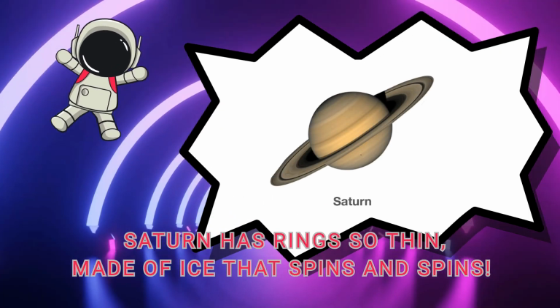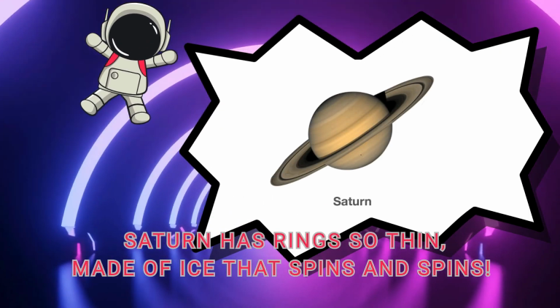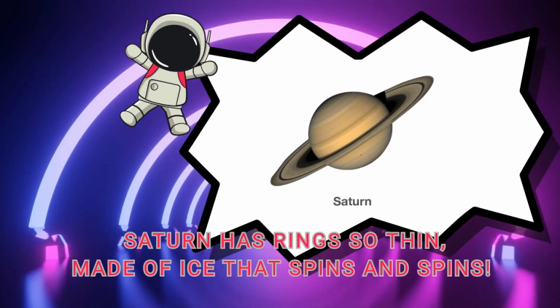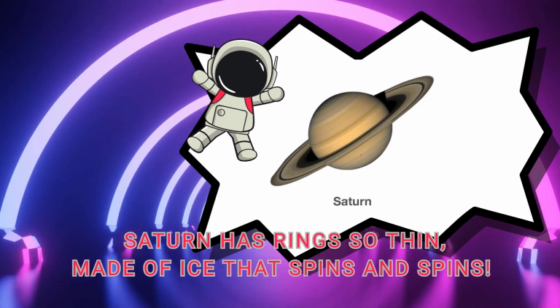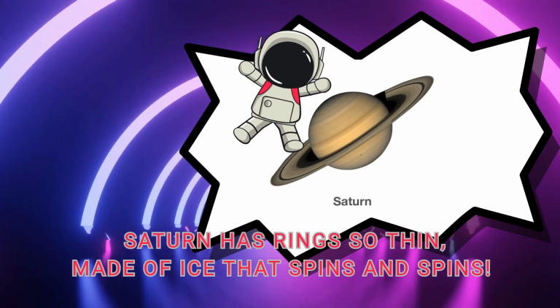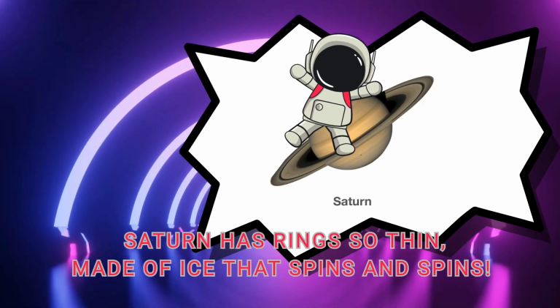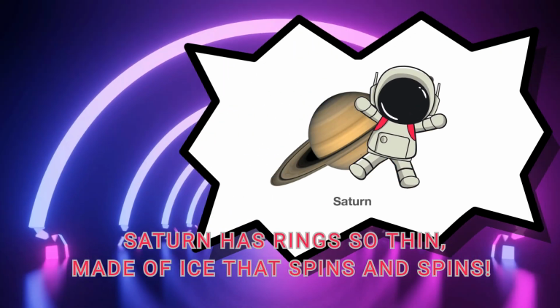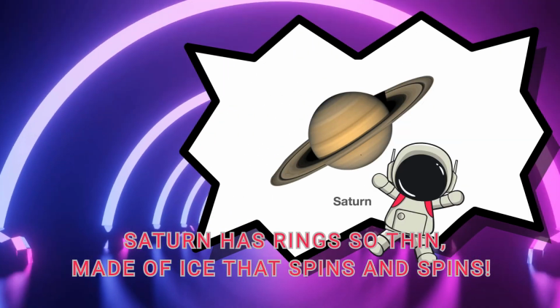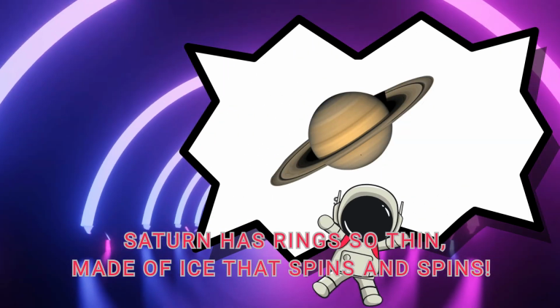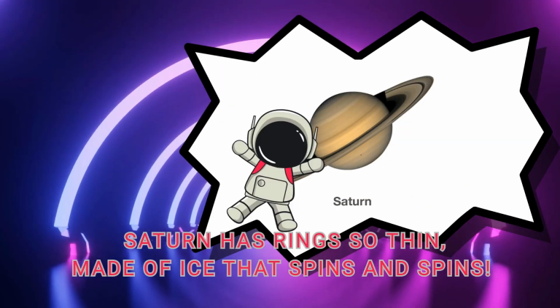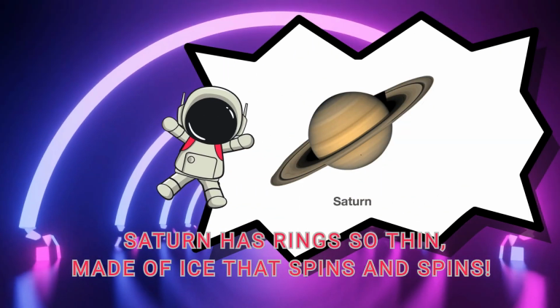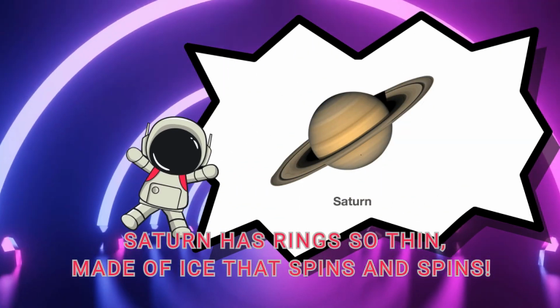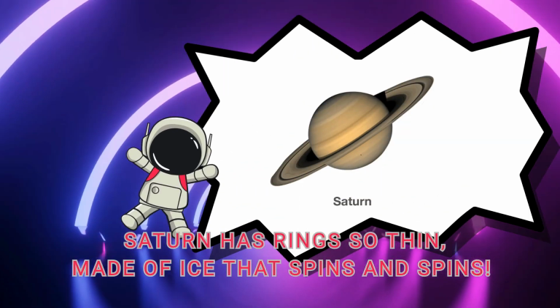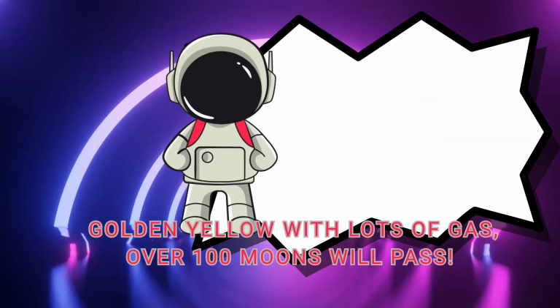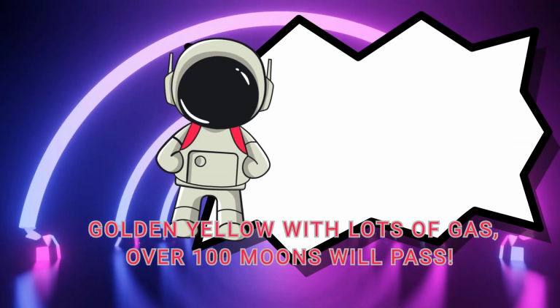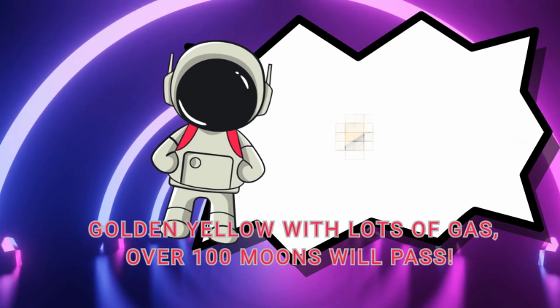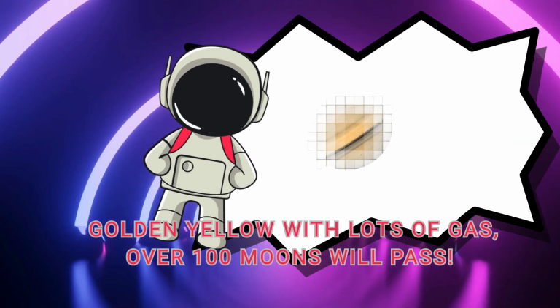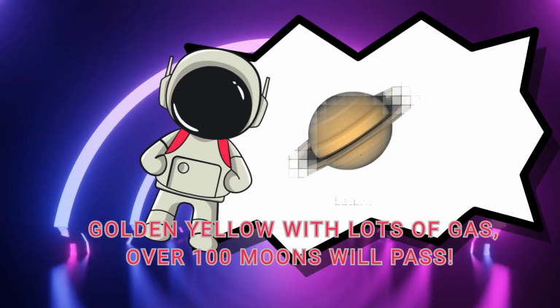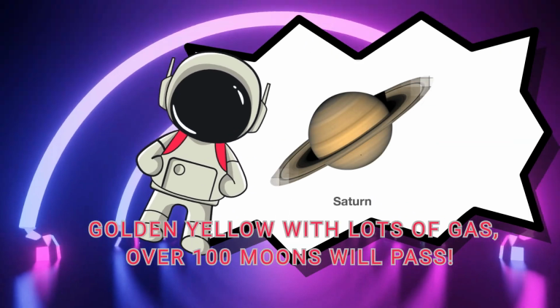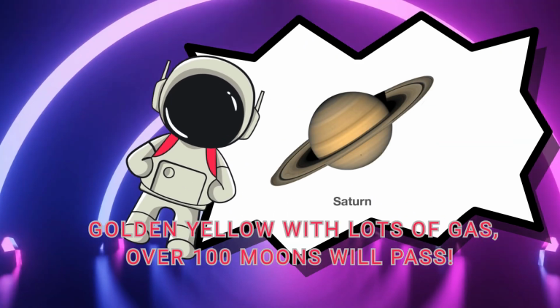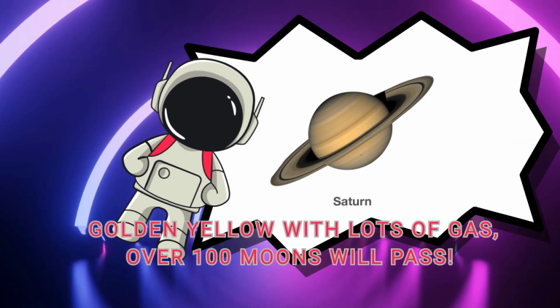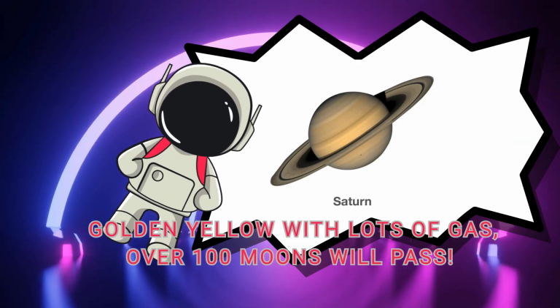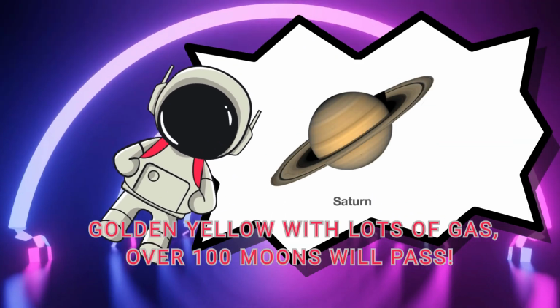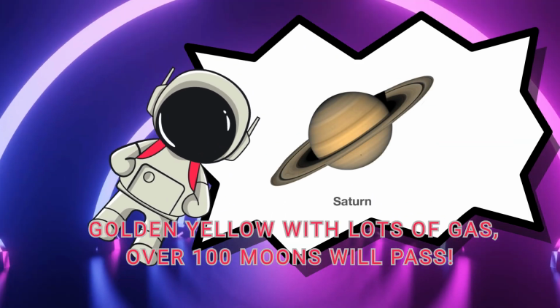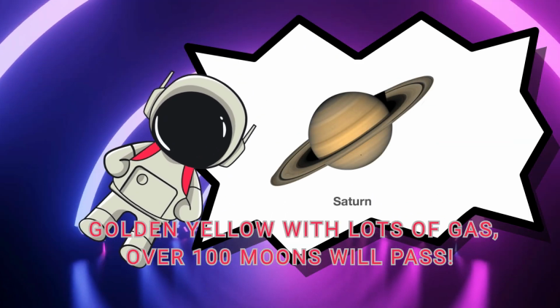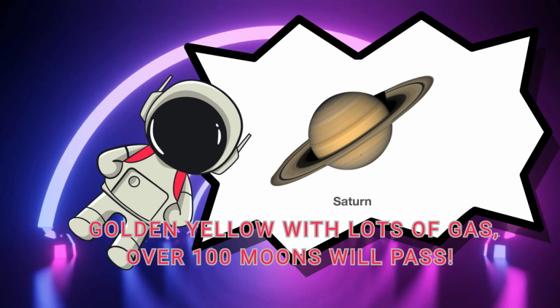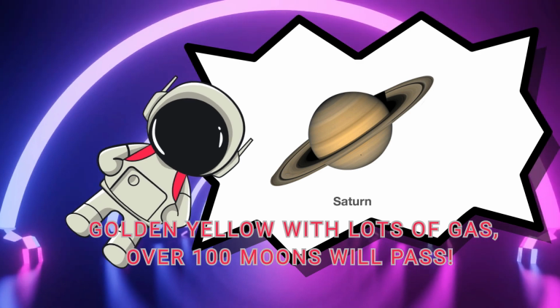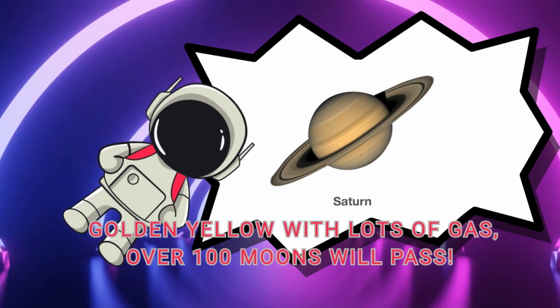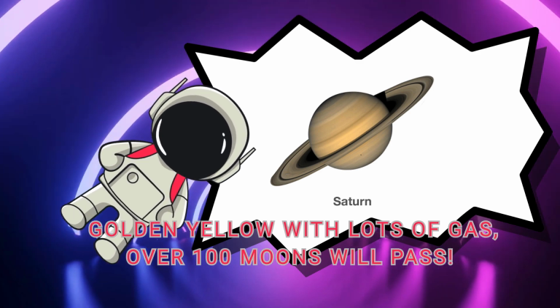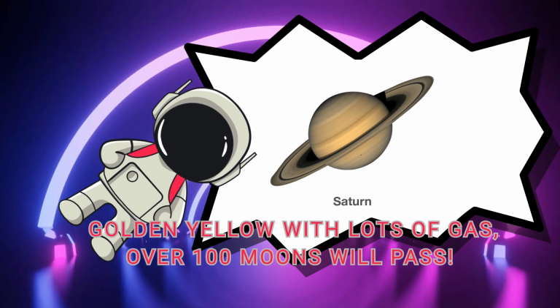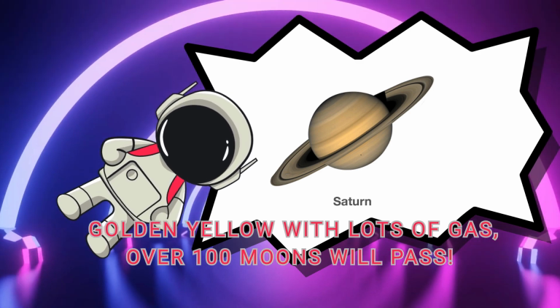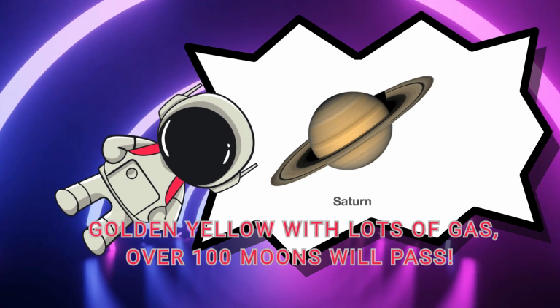Saturn has rings so thin, made of ice that spins and spins. Gold and yellow with lots of gas — over a hundred moons will pass.